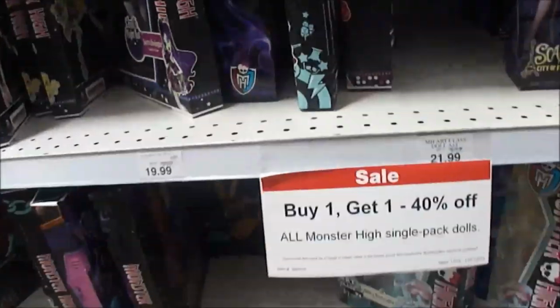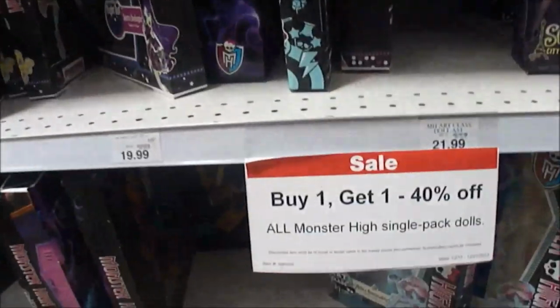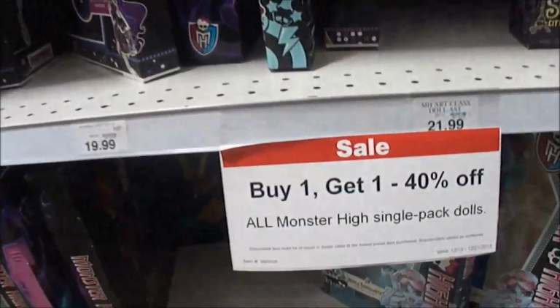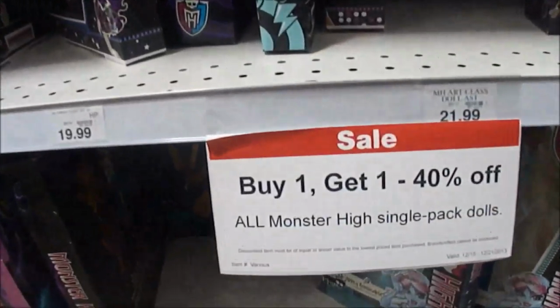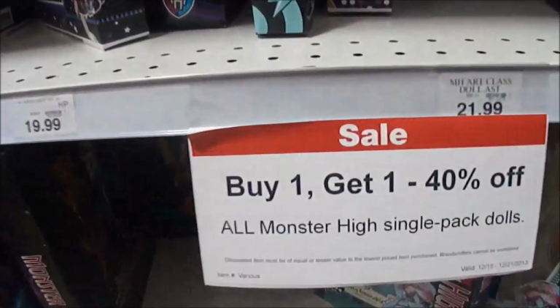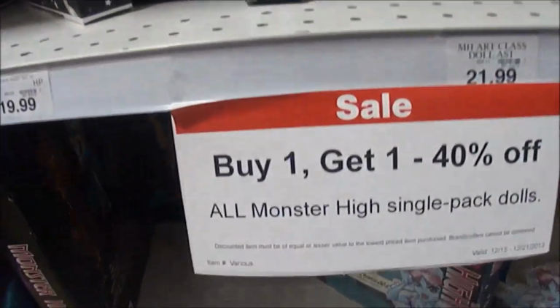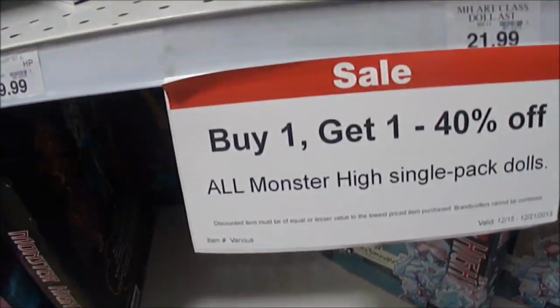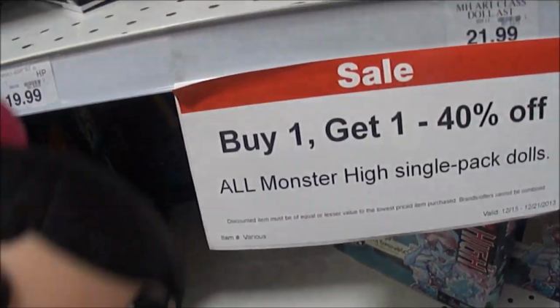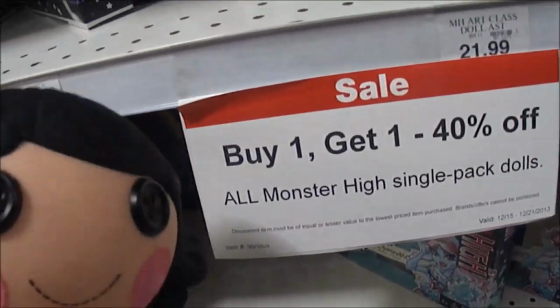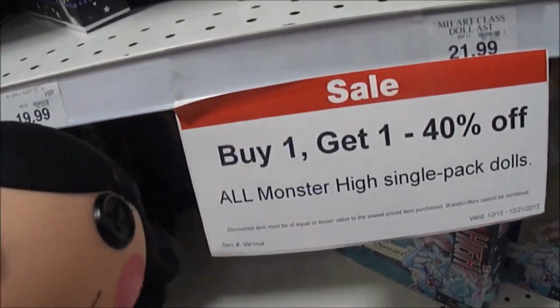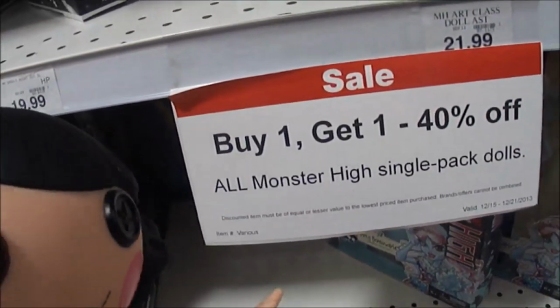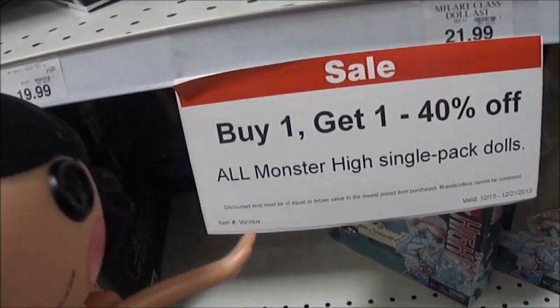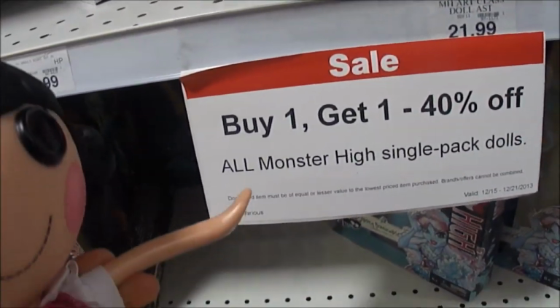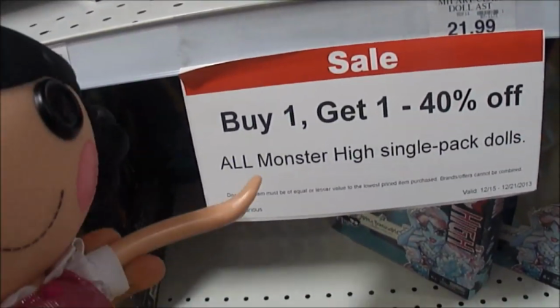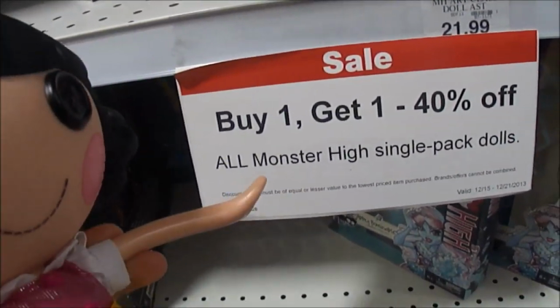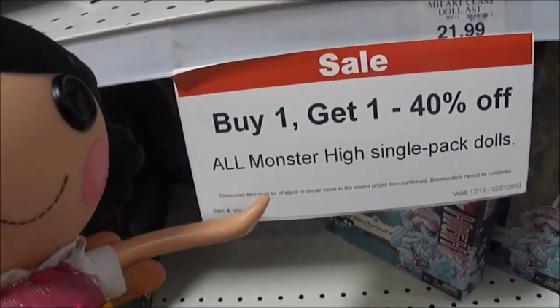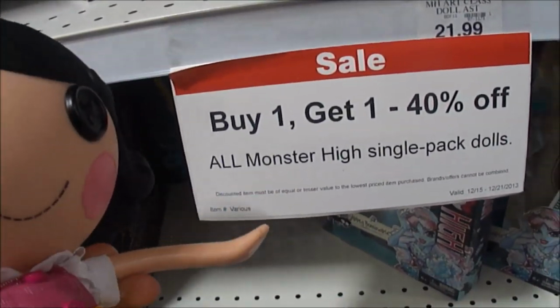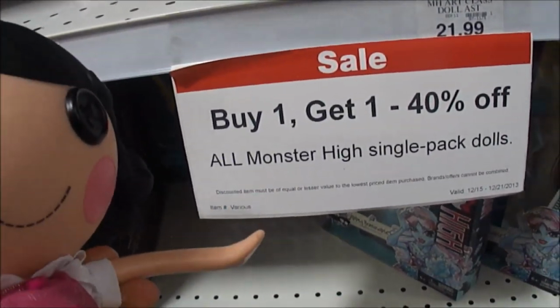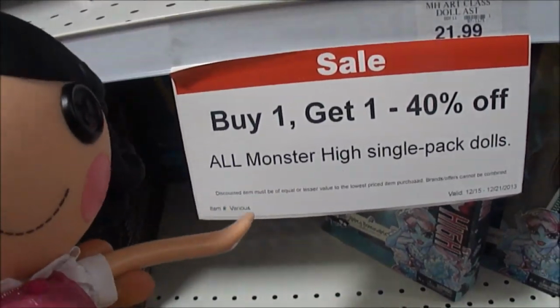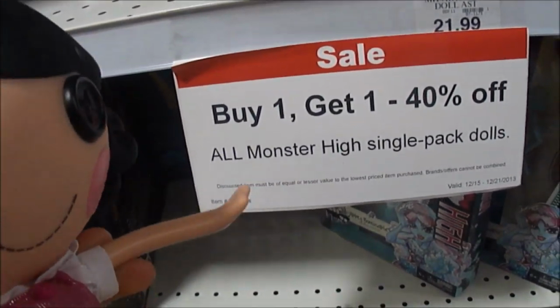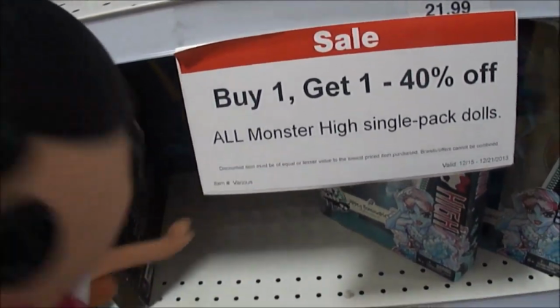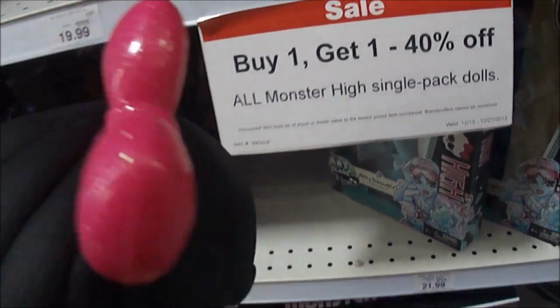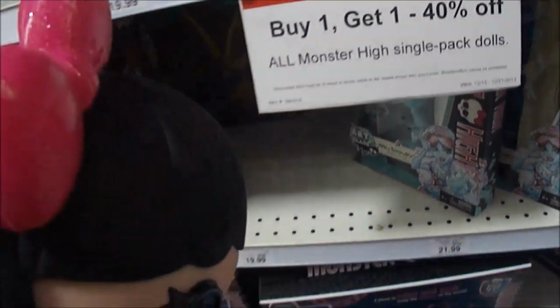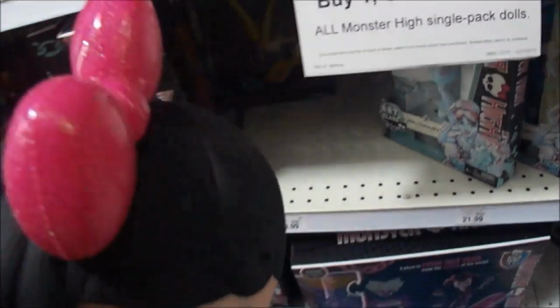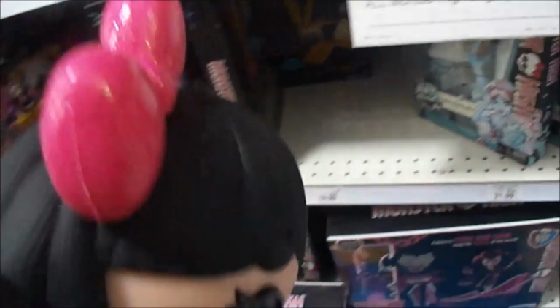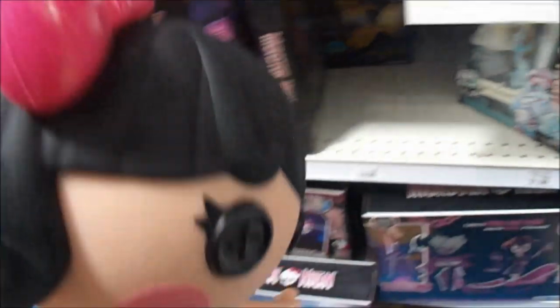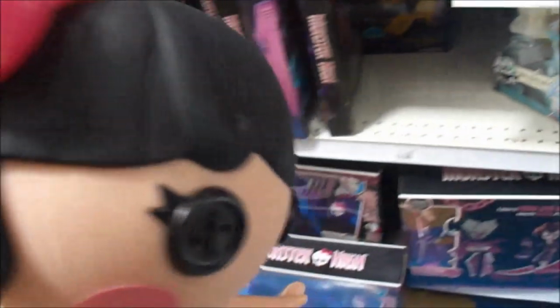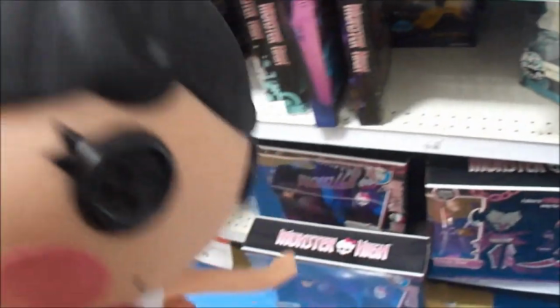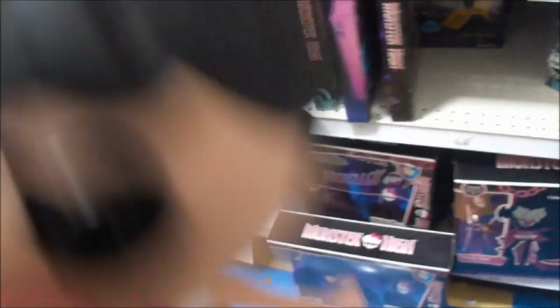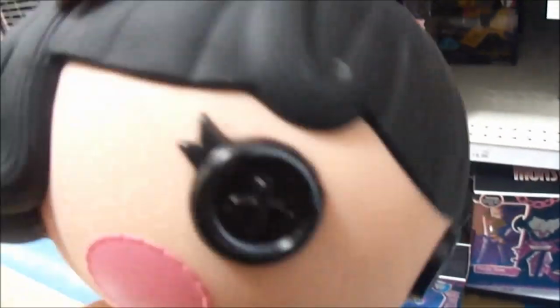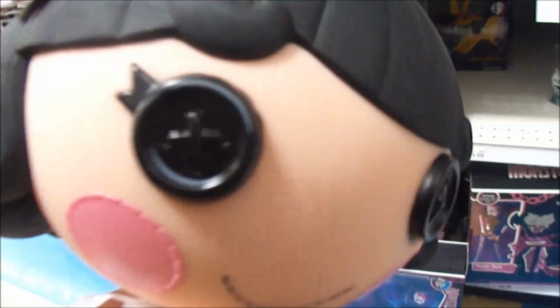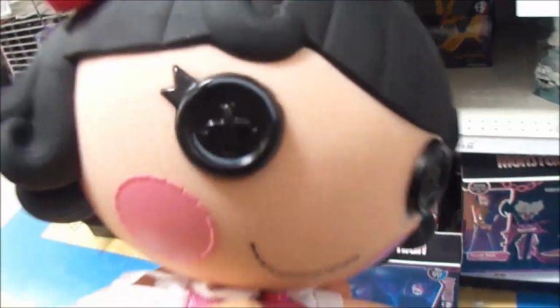They have a Becca's theme art class. She is so pretty in this one. I love her. And there's Buy One, Get One, 40% off all Monster High single-pack dolls.